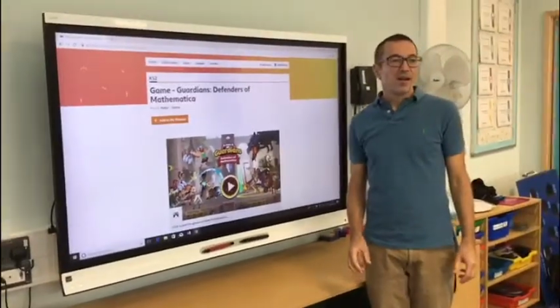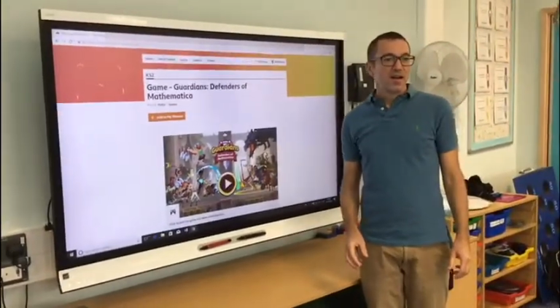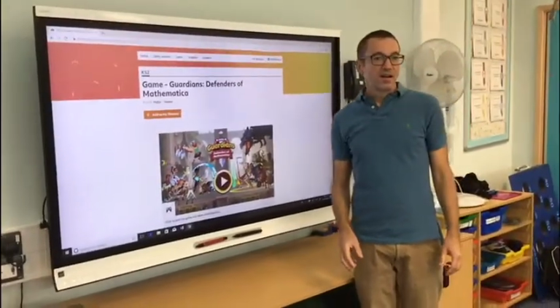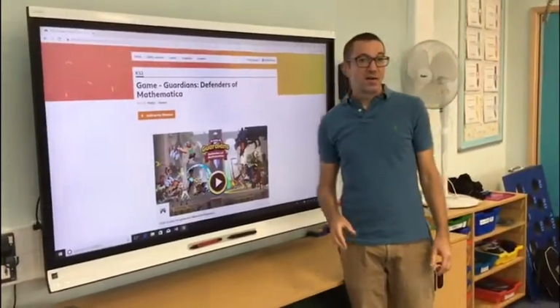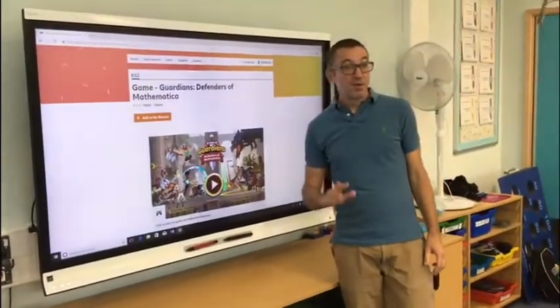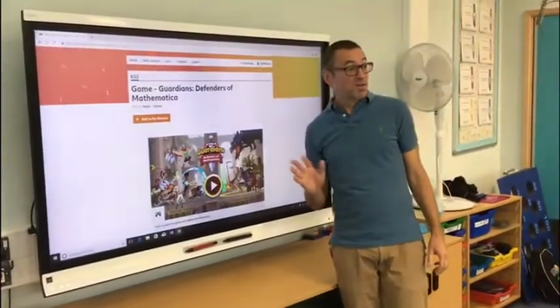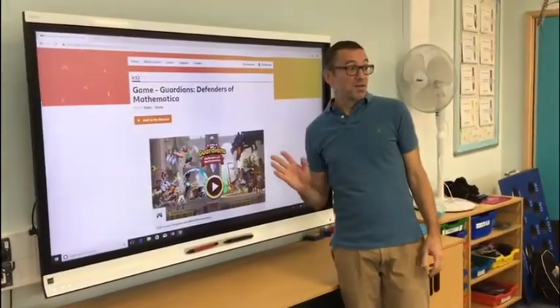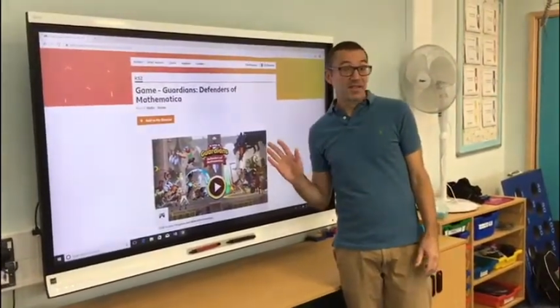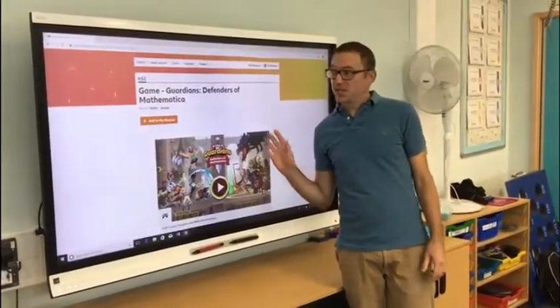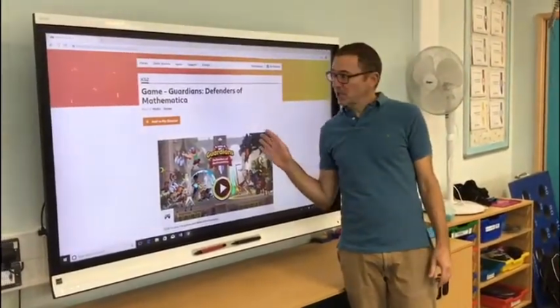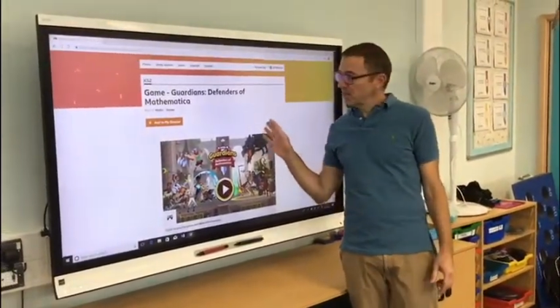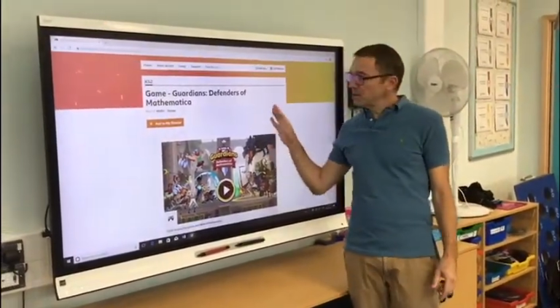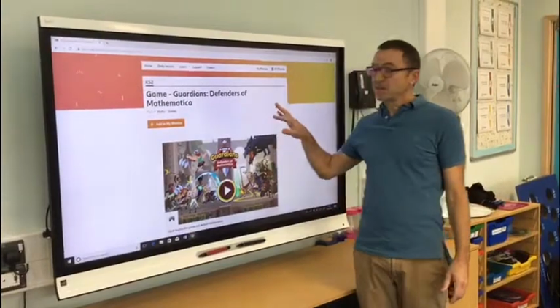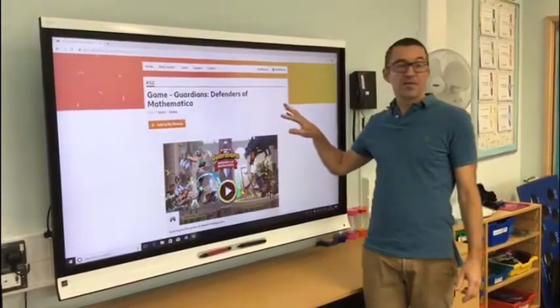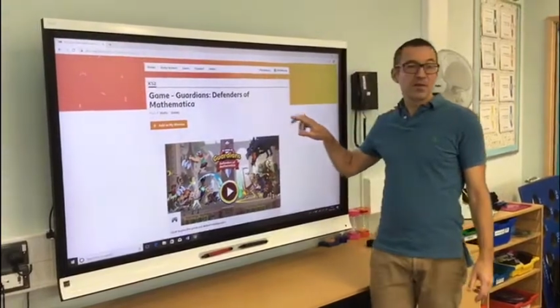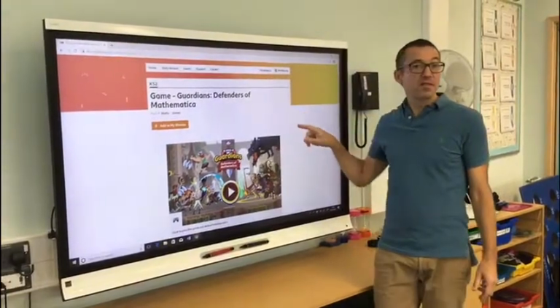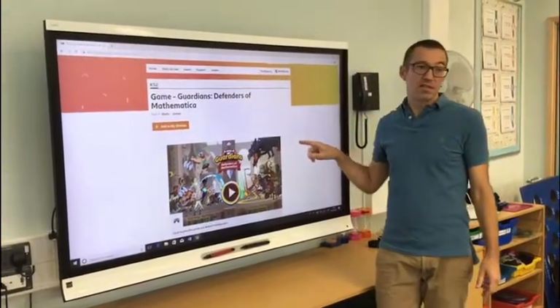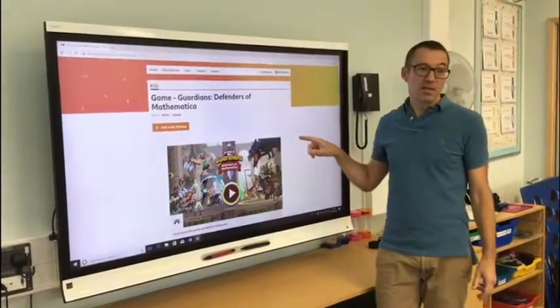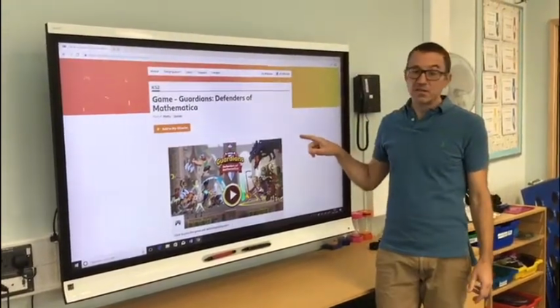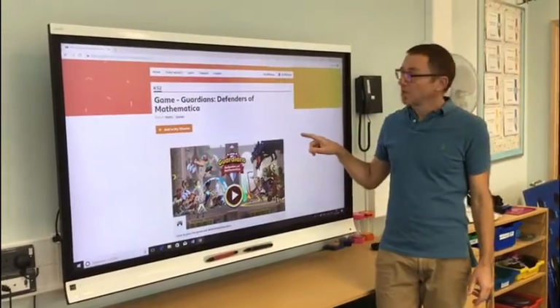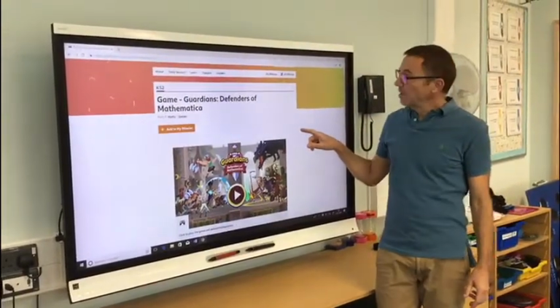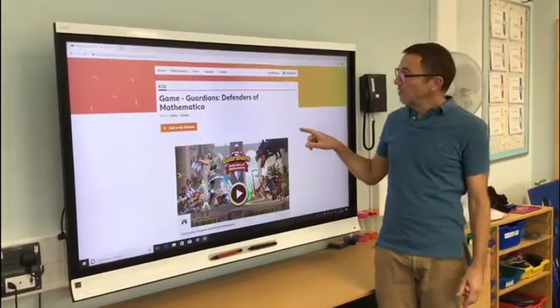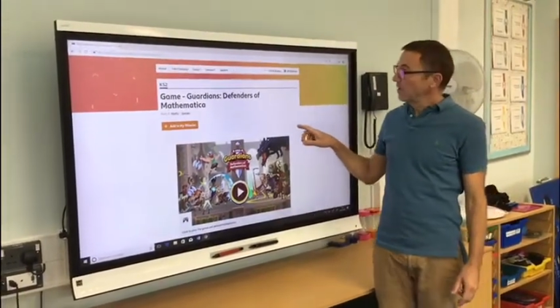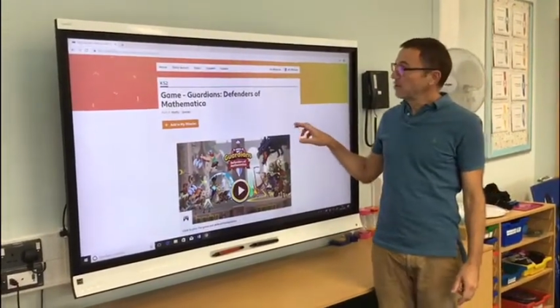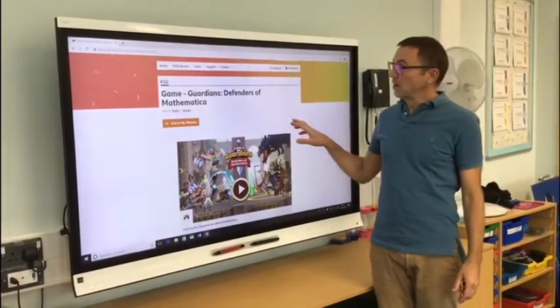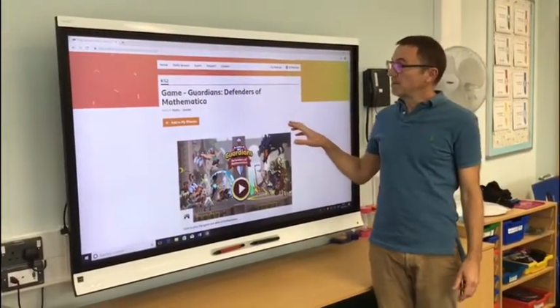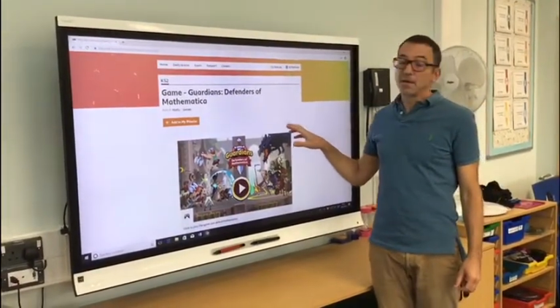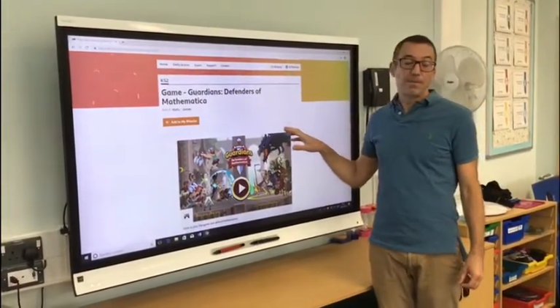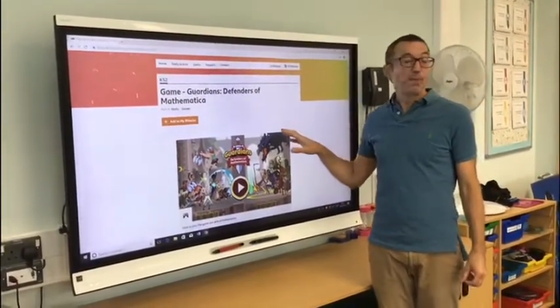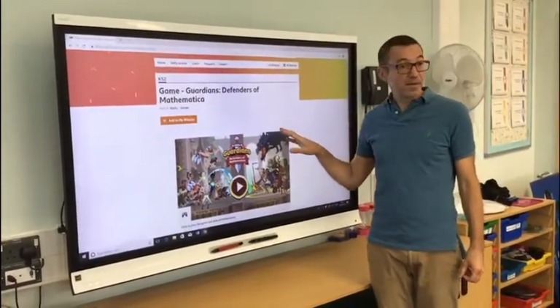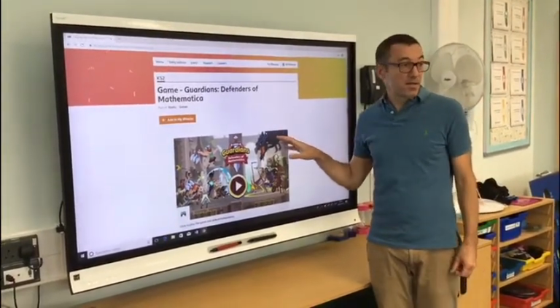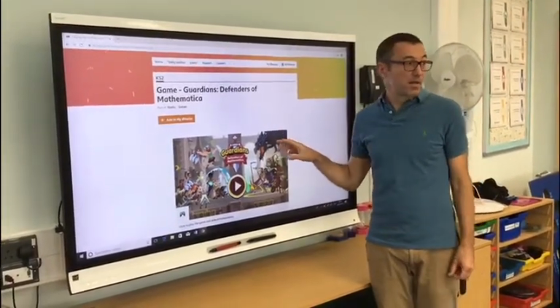Hello everyone! Today's challenge is another internet challenge and we're going to try some maths games.